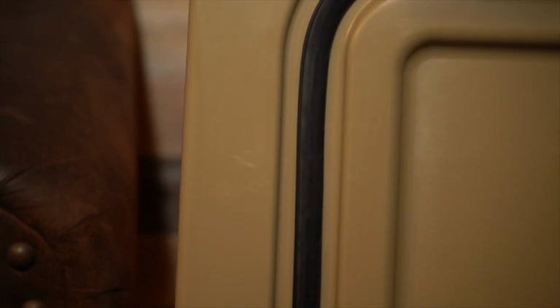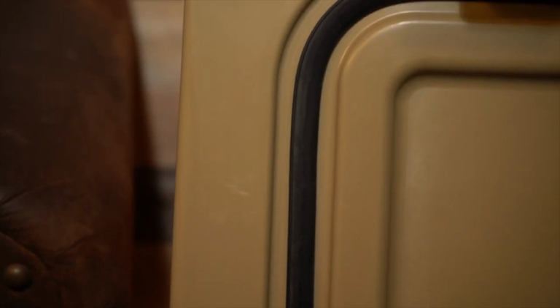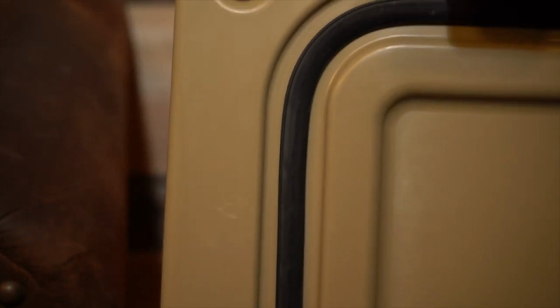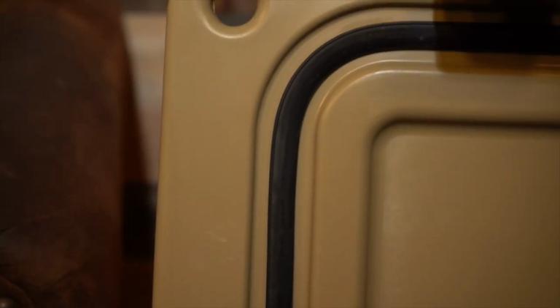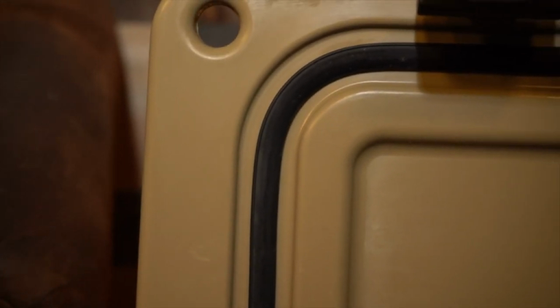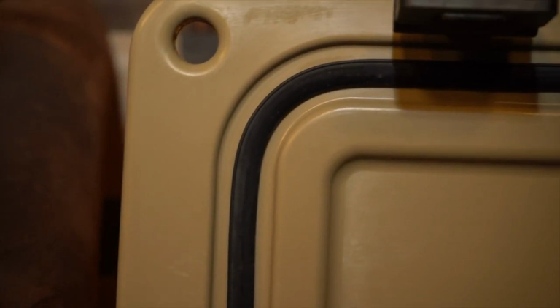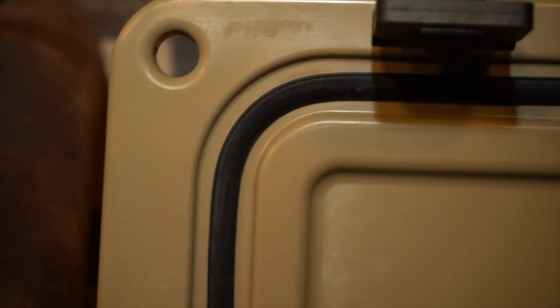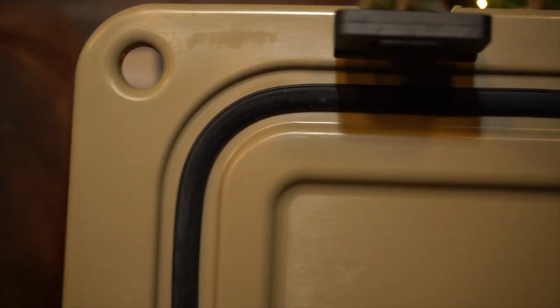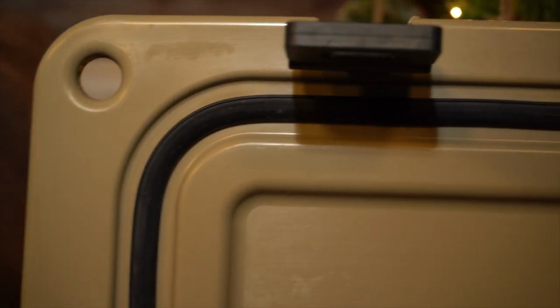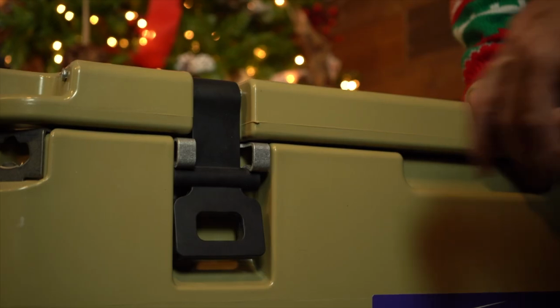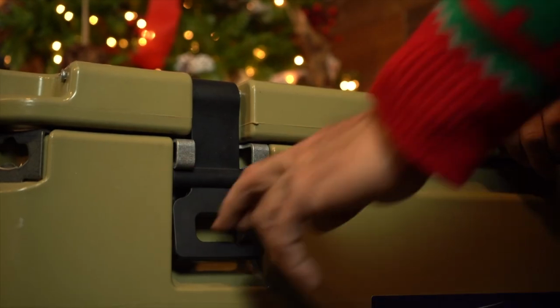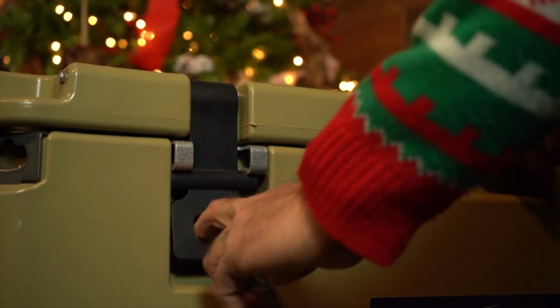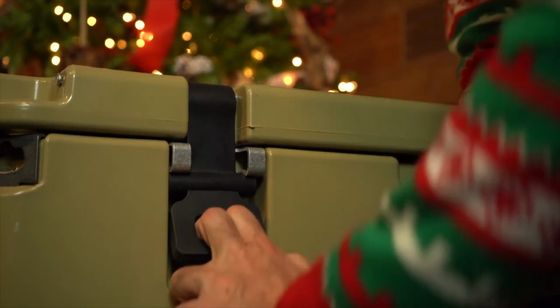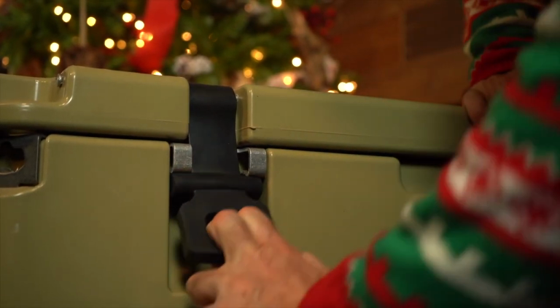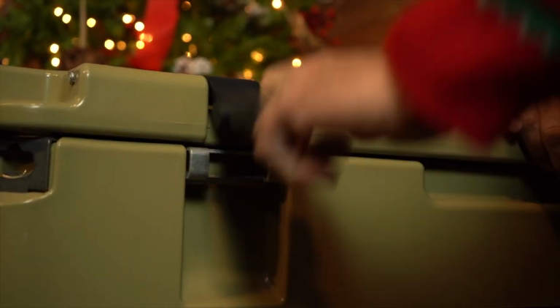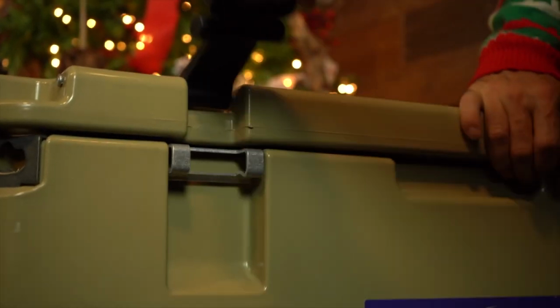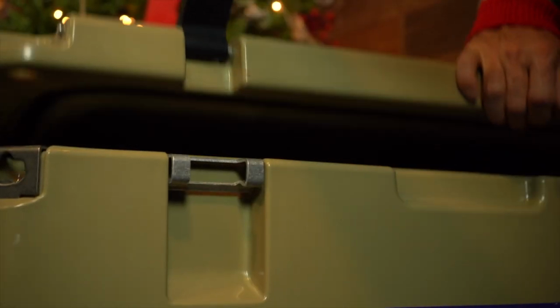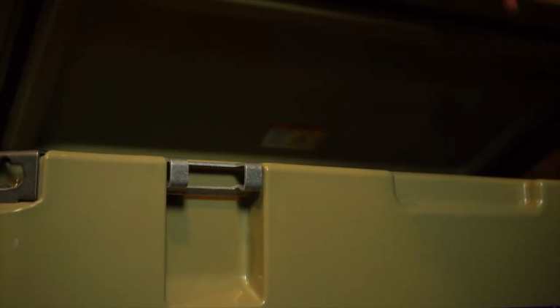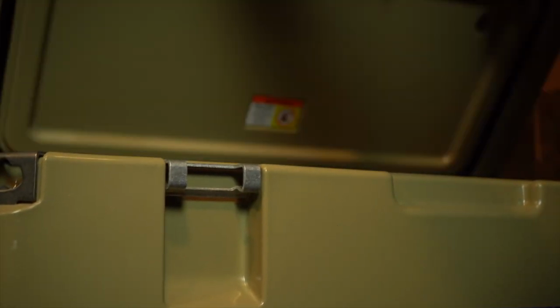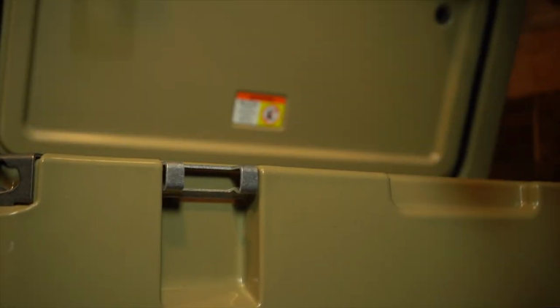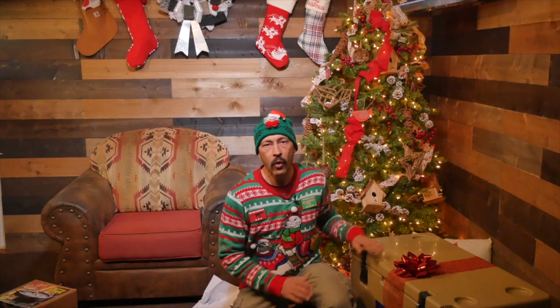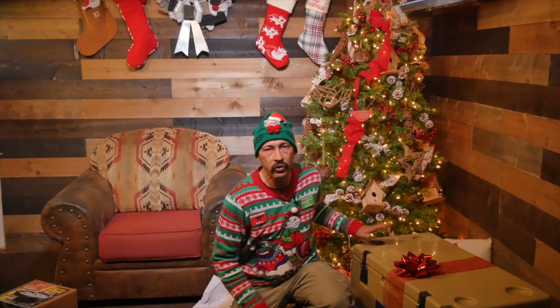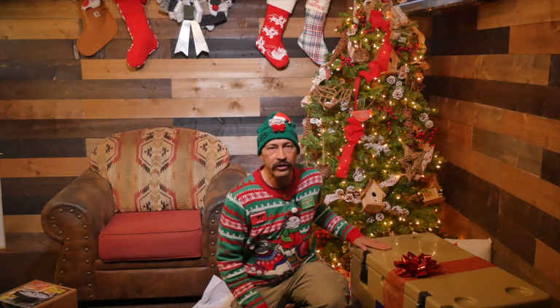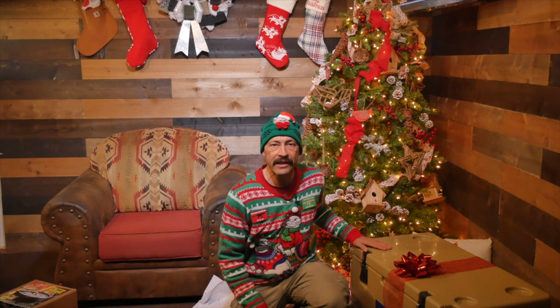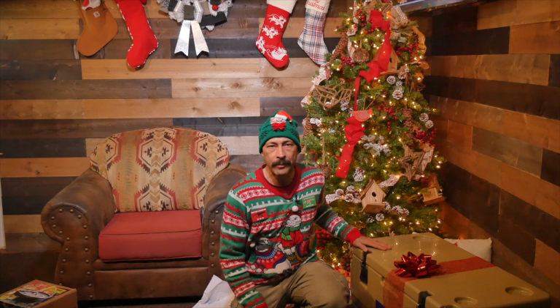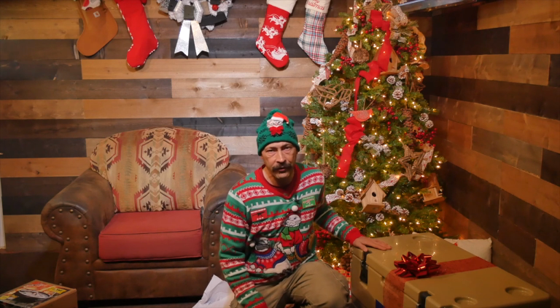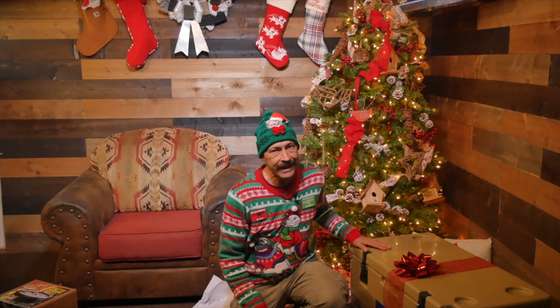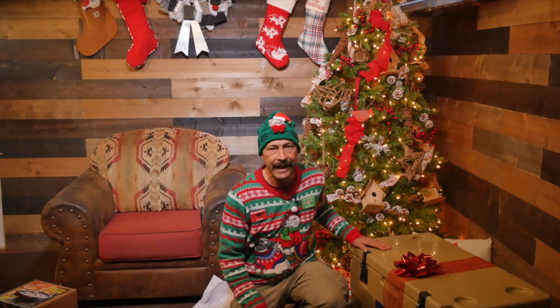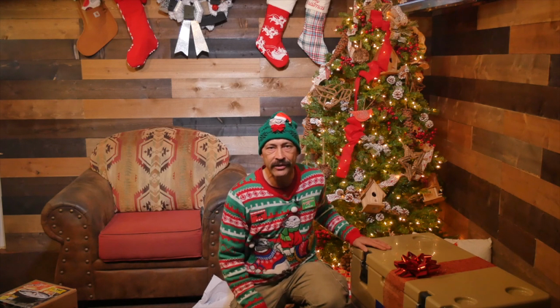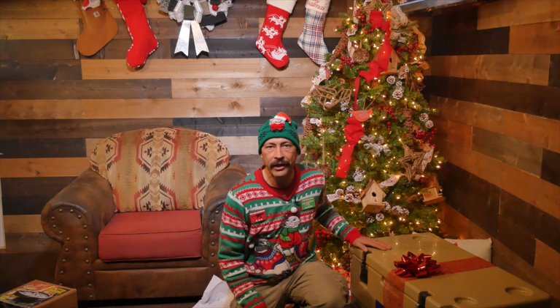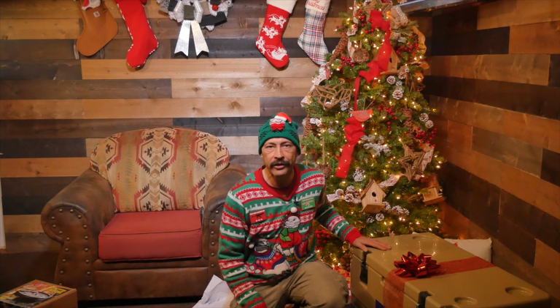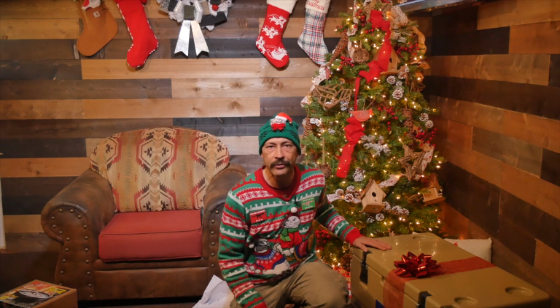The freezer-grade gasket, tough rubber T-handle latches, and R12 insulation will hold your ice up to 13 days of regular use.